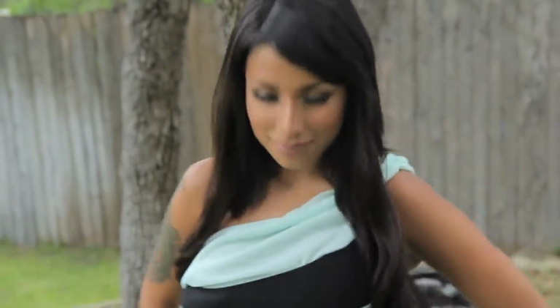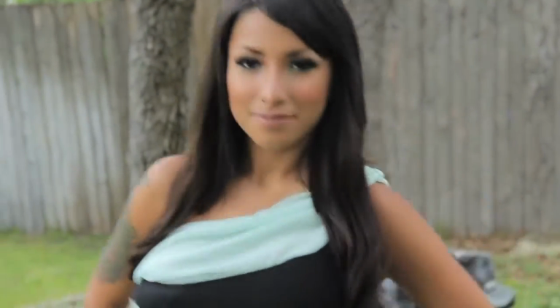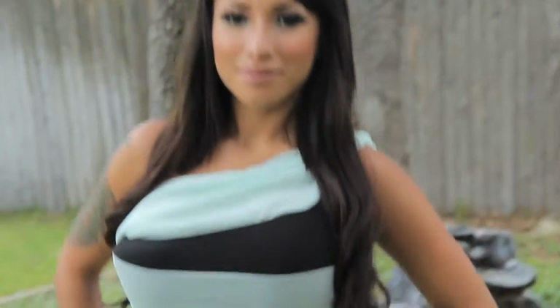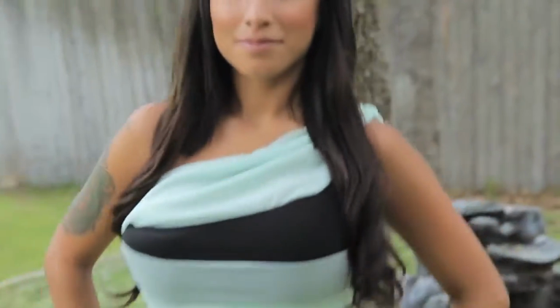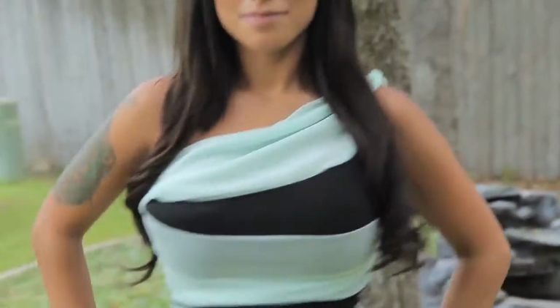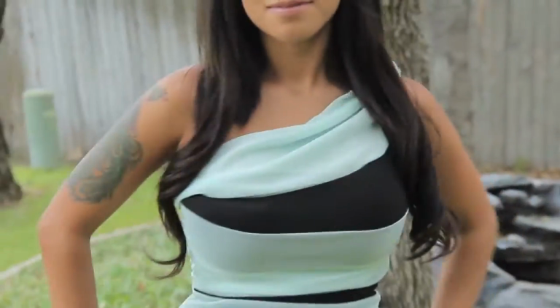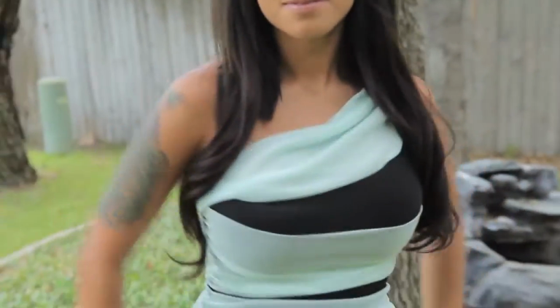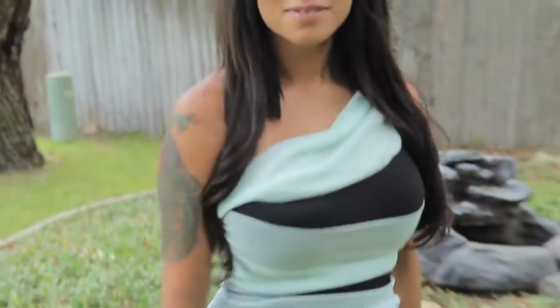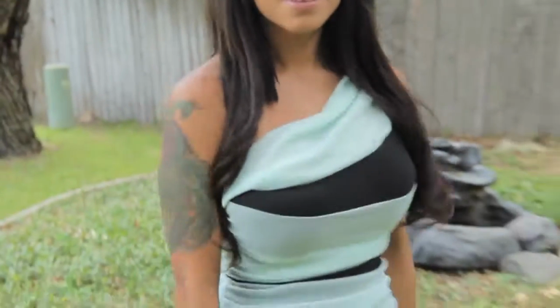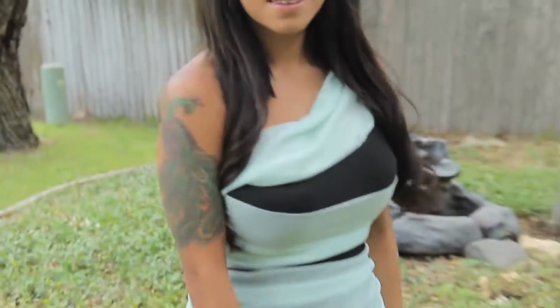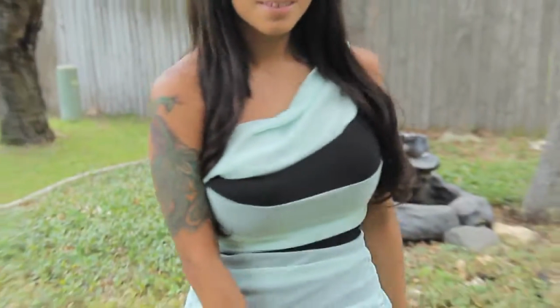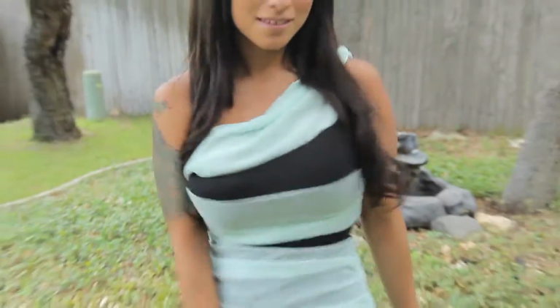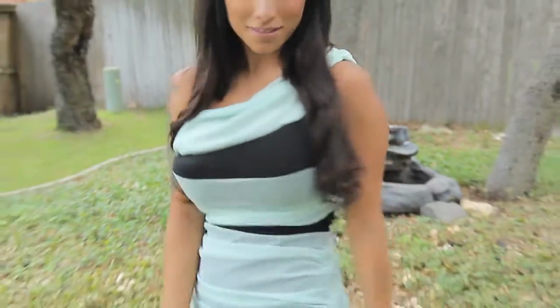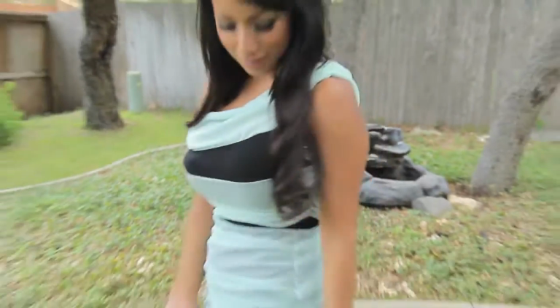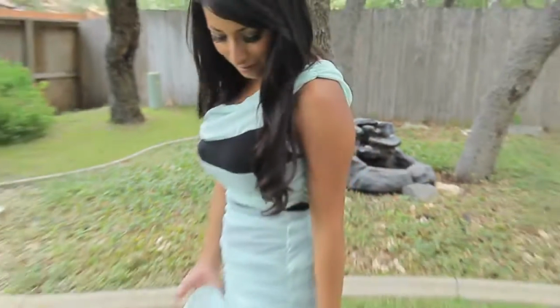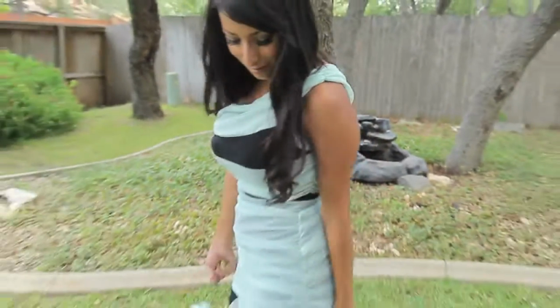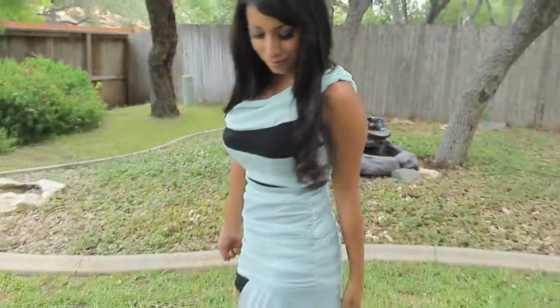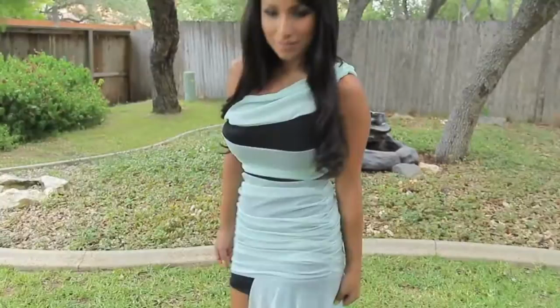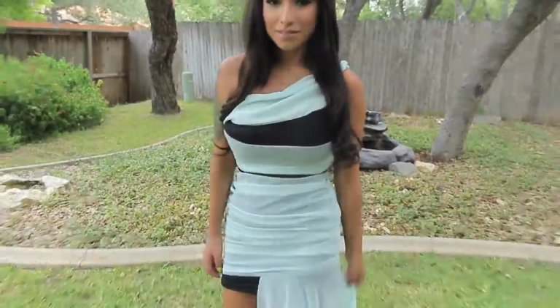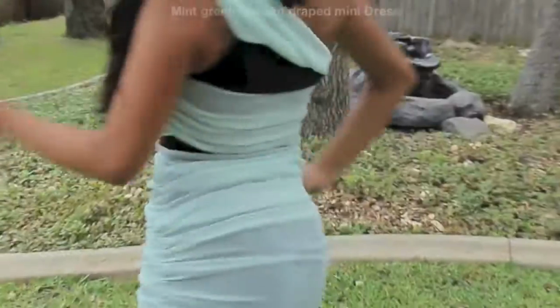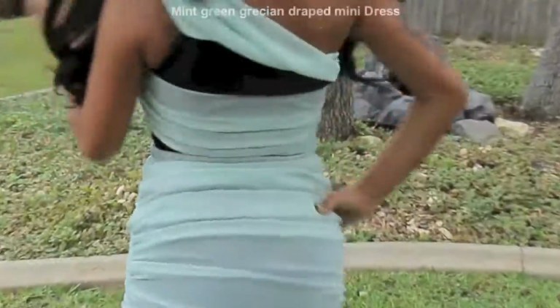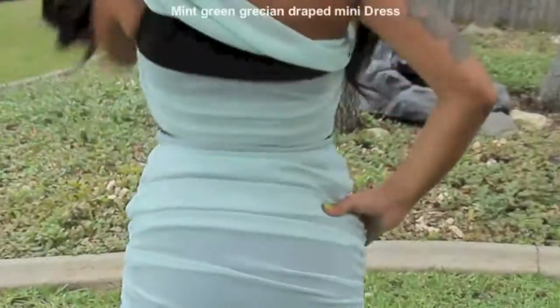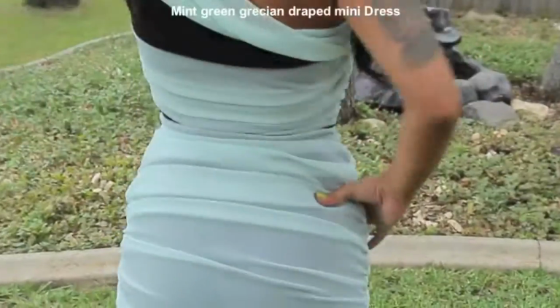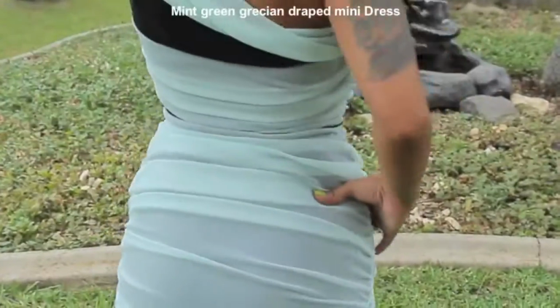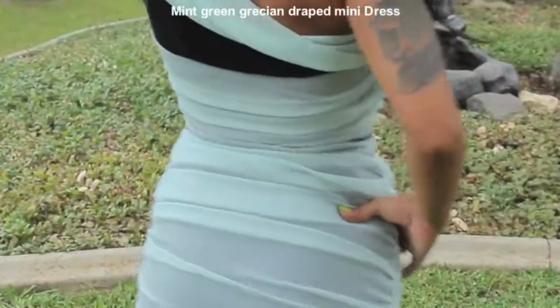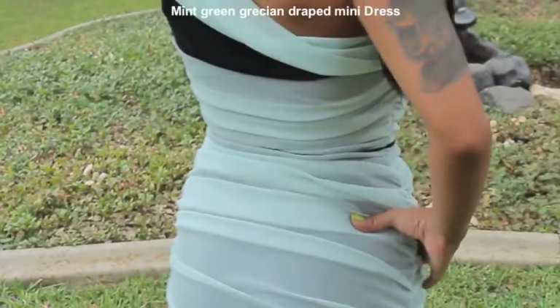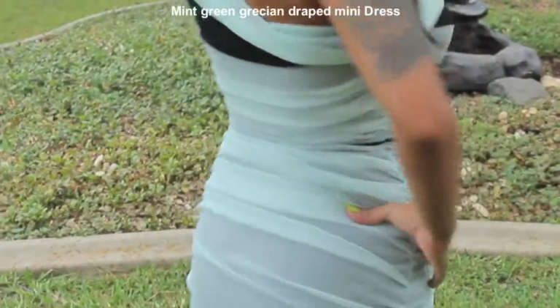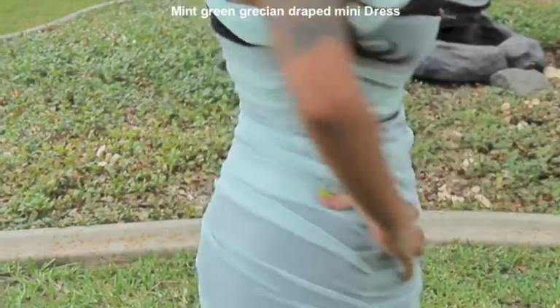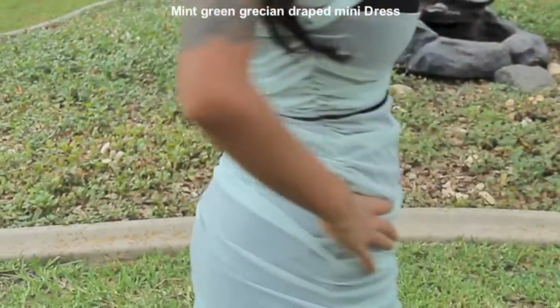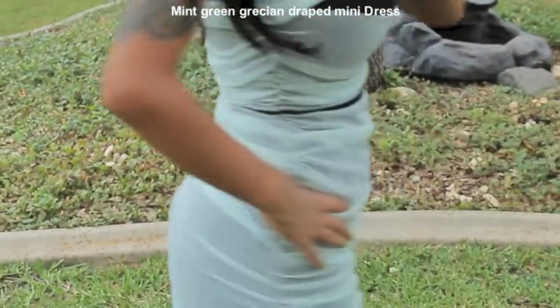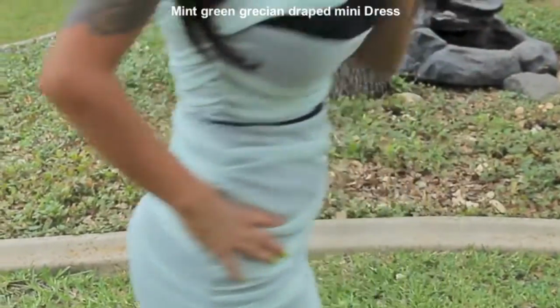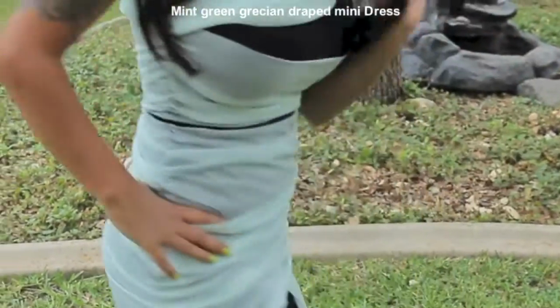This one-shoulder dress is very unique yet glamorous and you'll definitely be making an entrance with this dress.